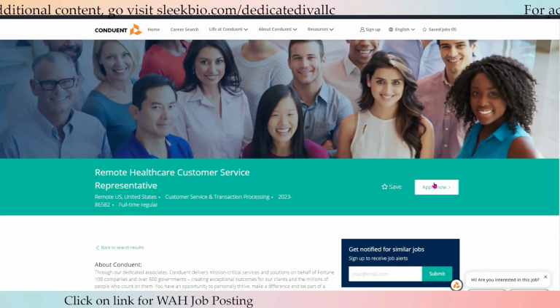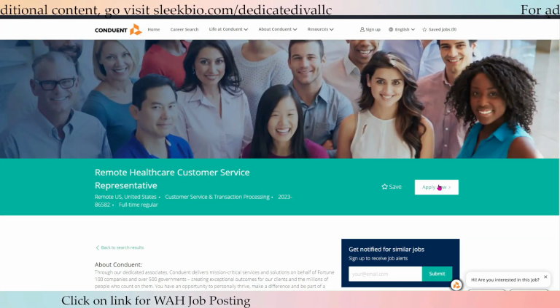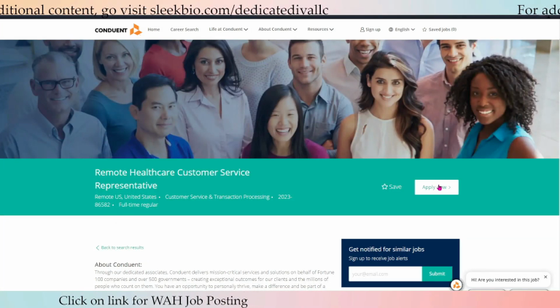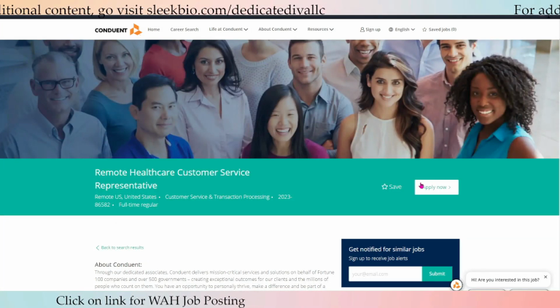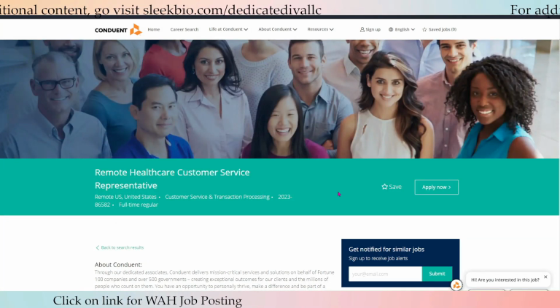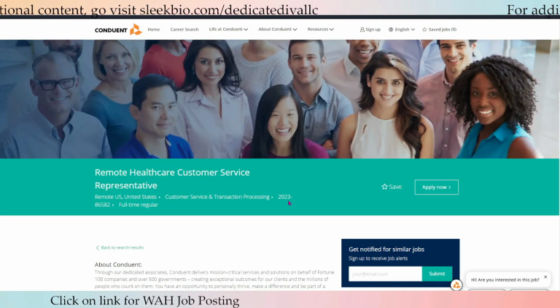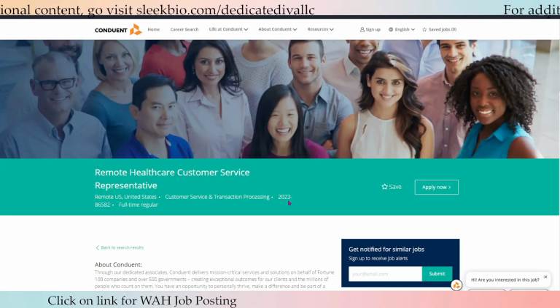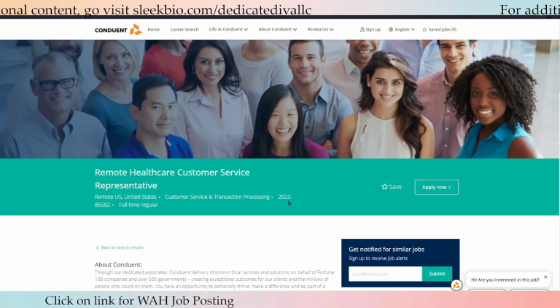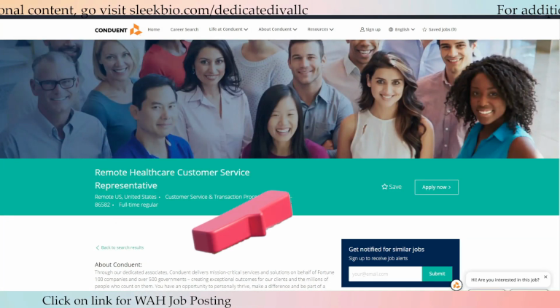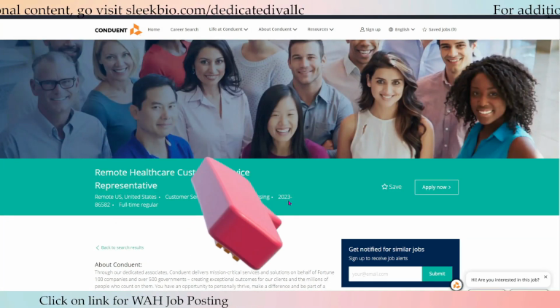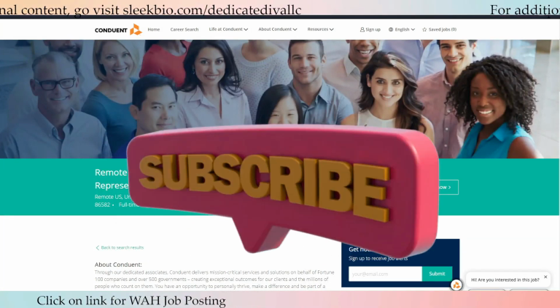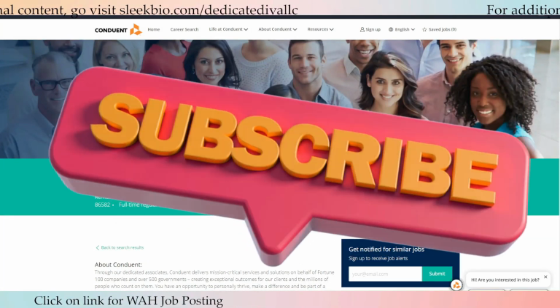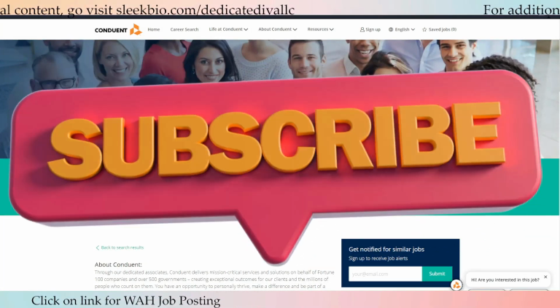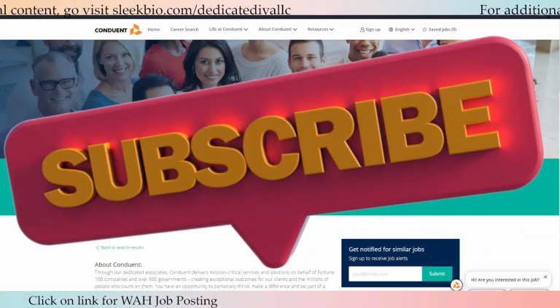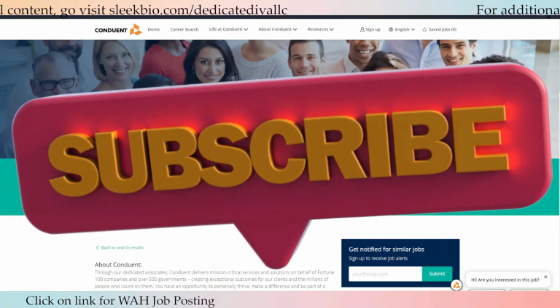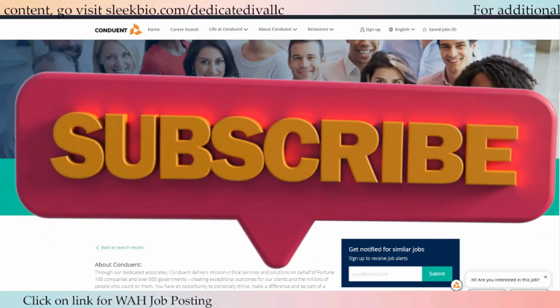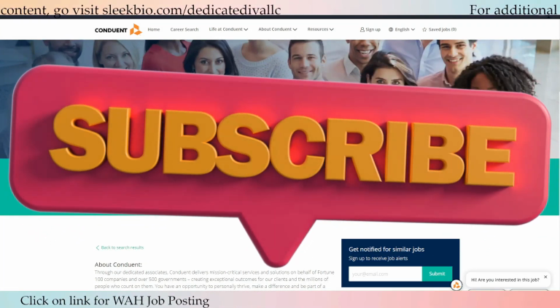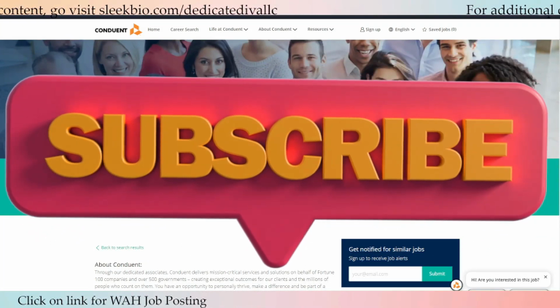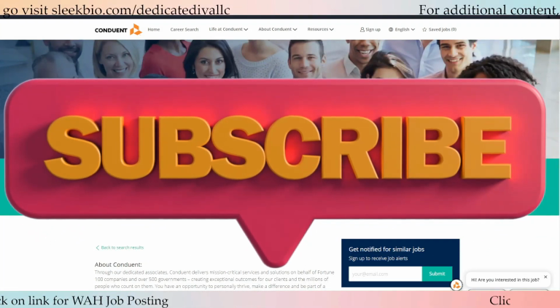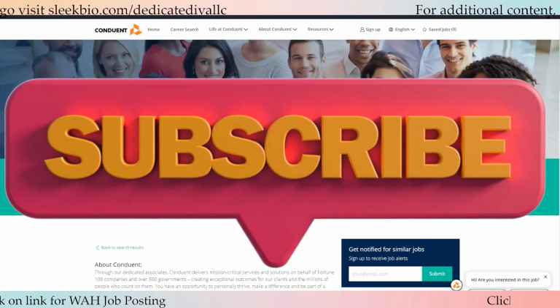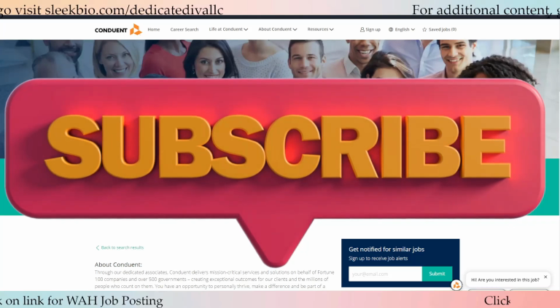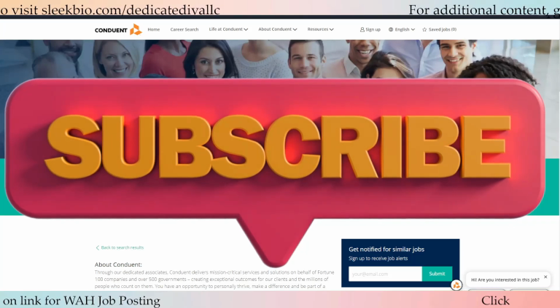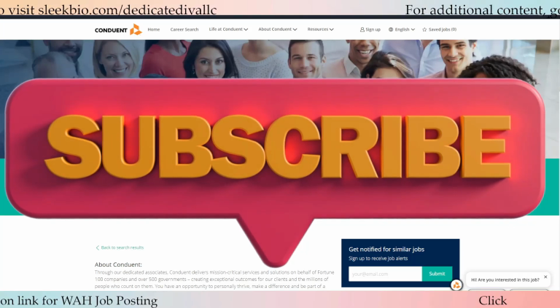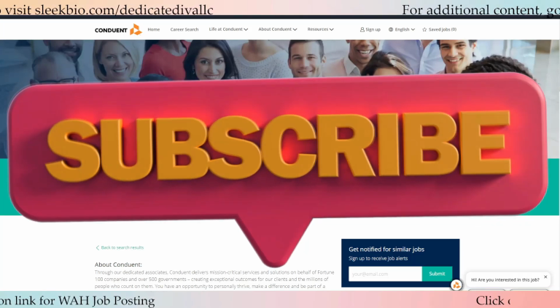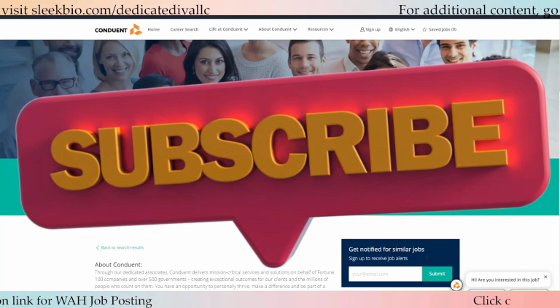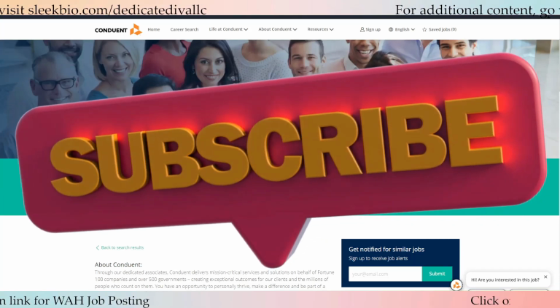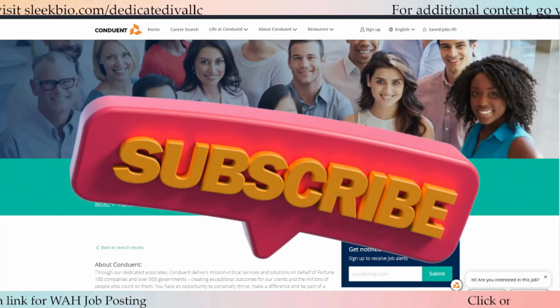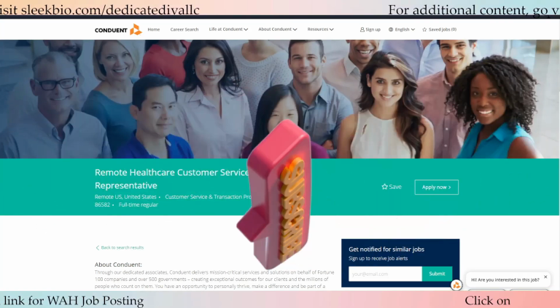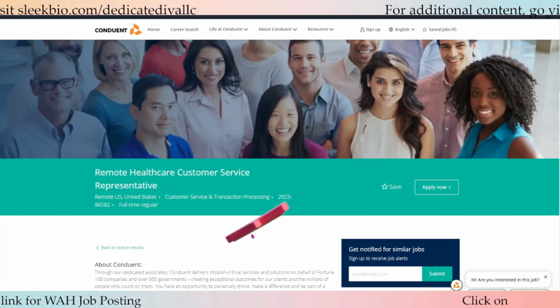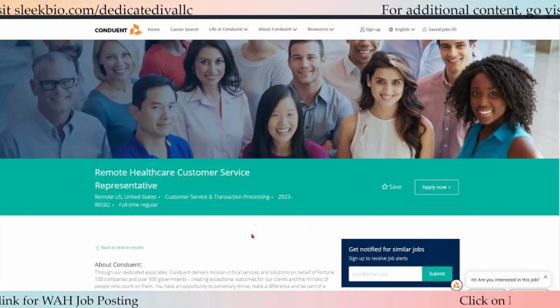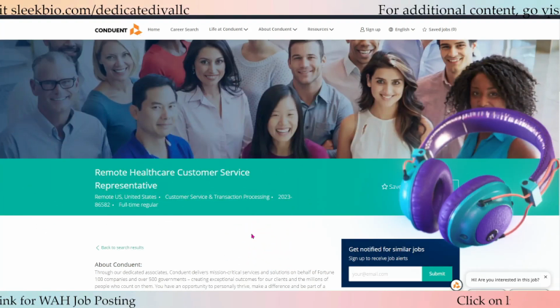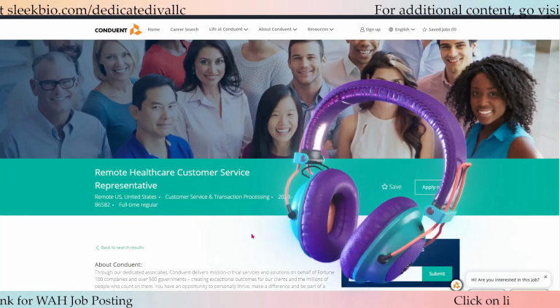If you want to apply for this position, you can click 'Apply Here.' I will see you guys on Monday. This job will be pinned down in the comment section below.